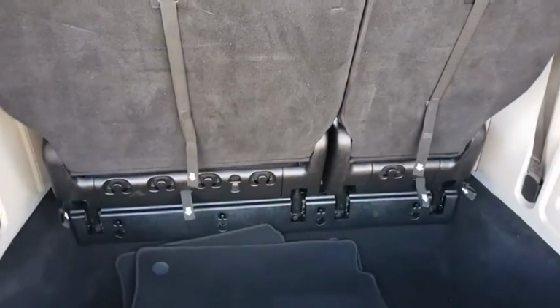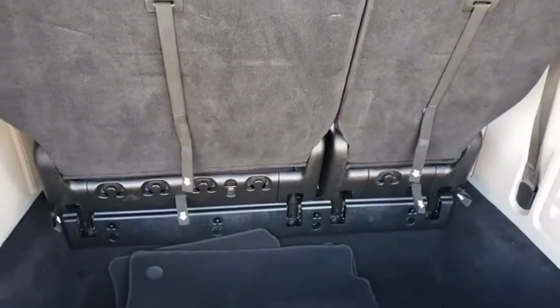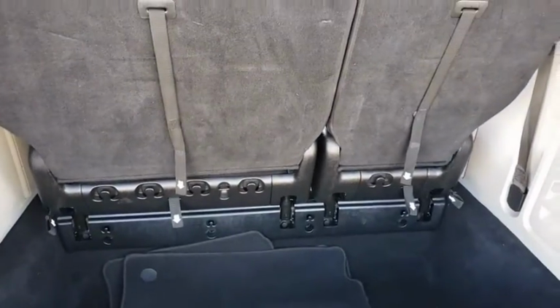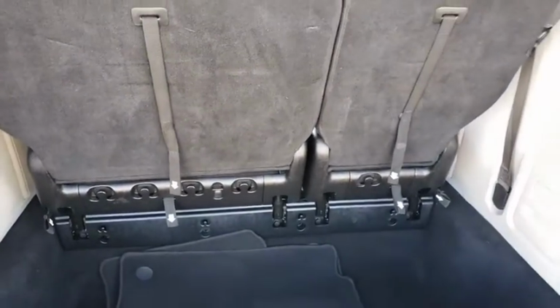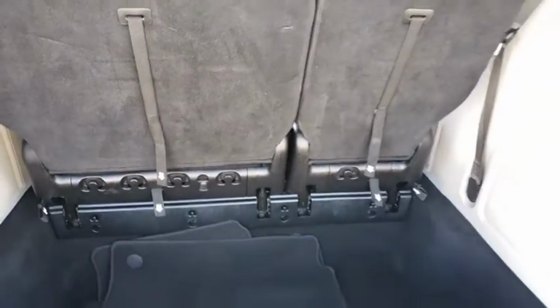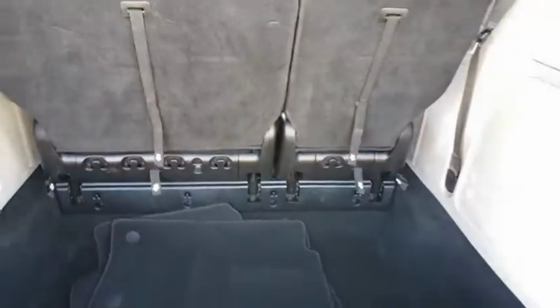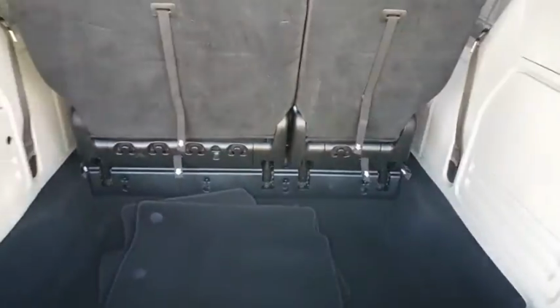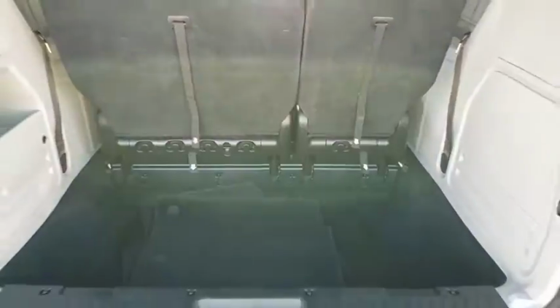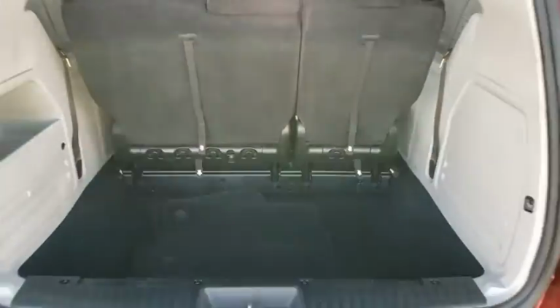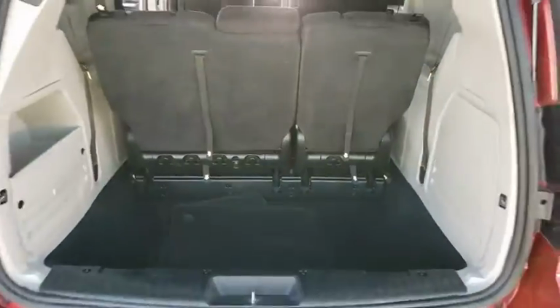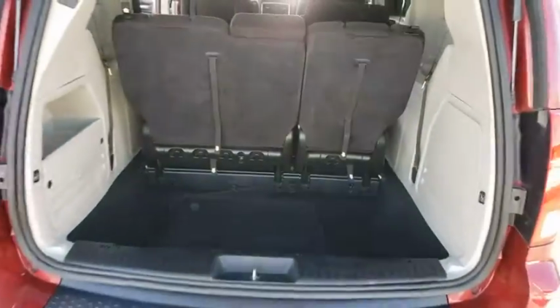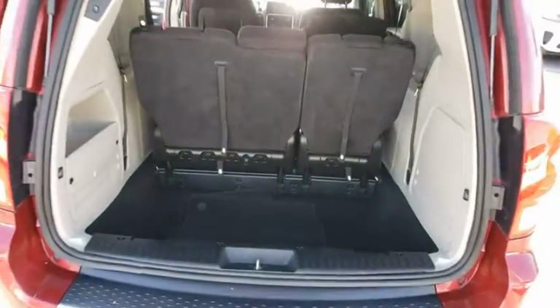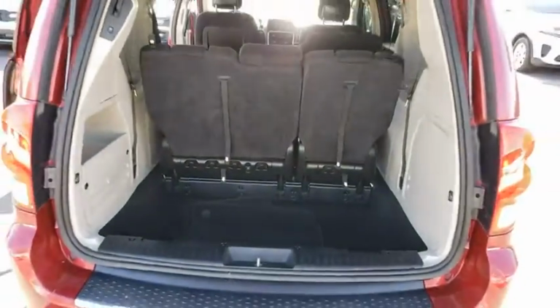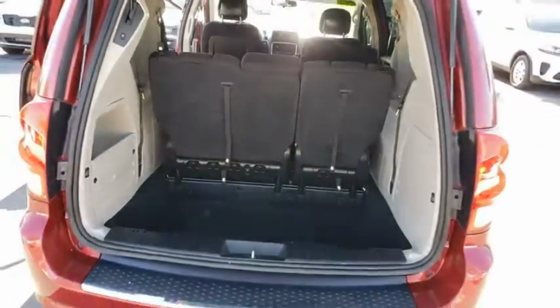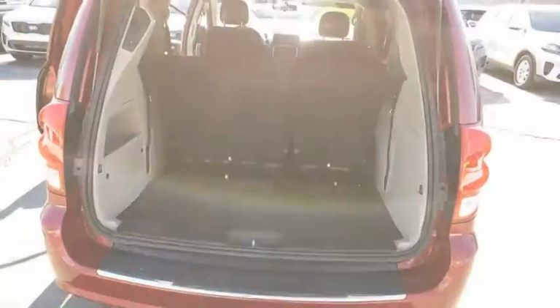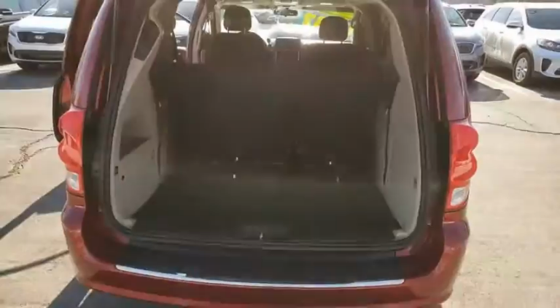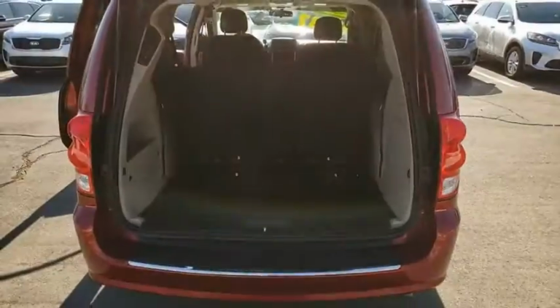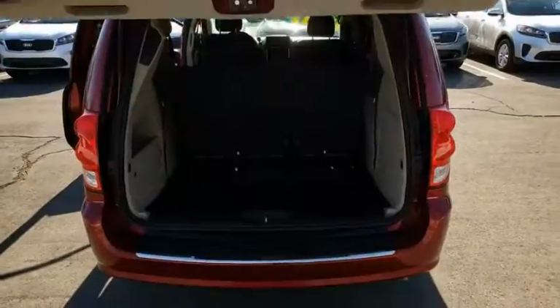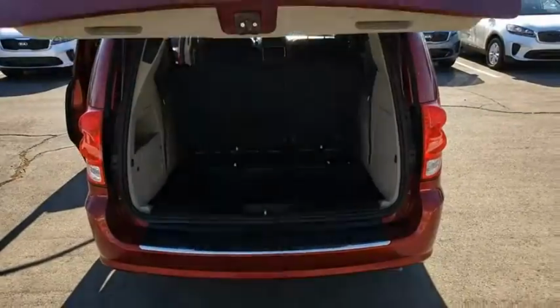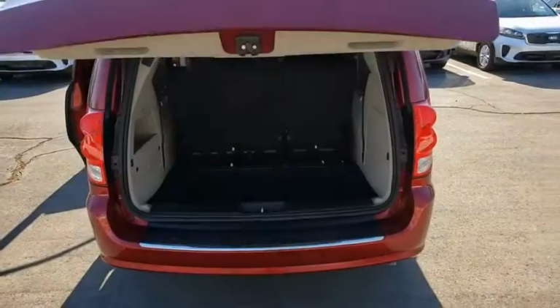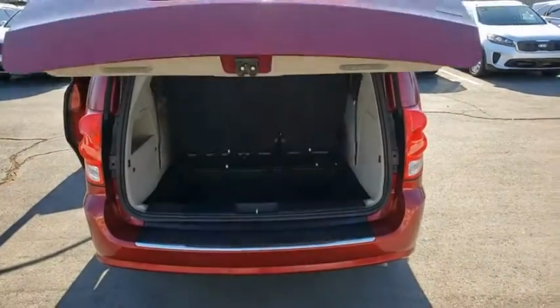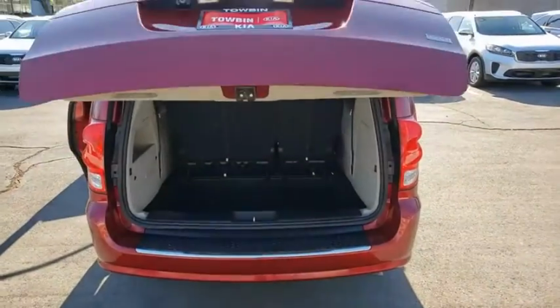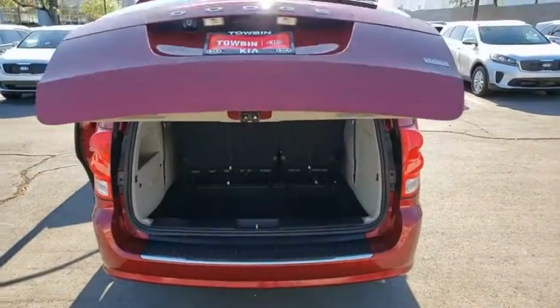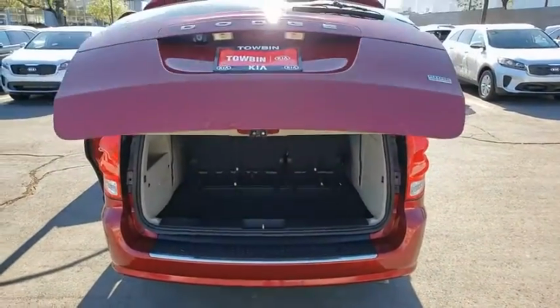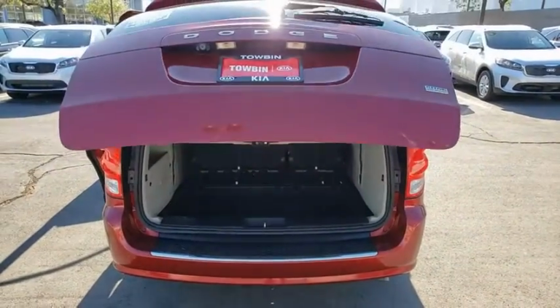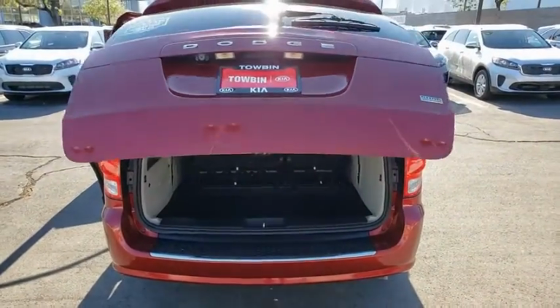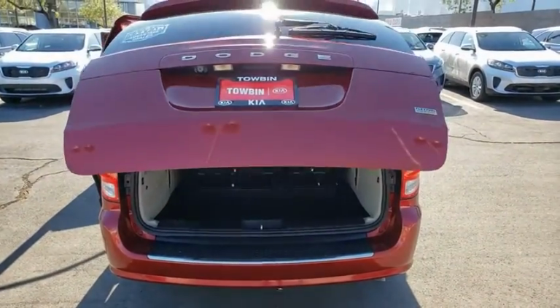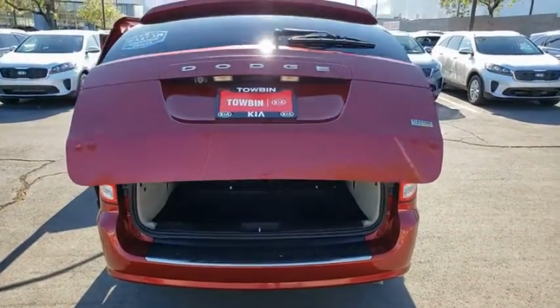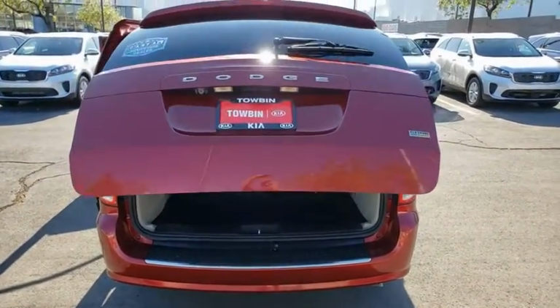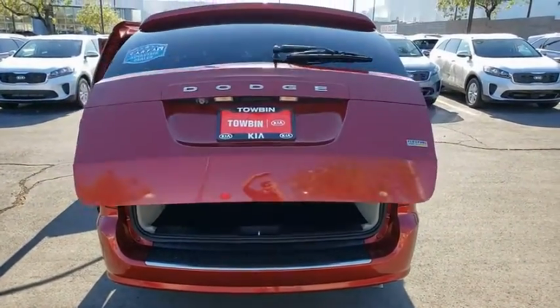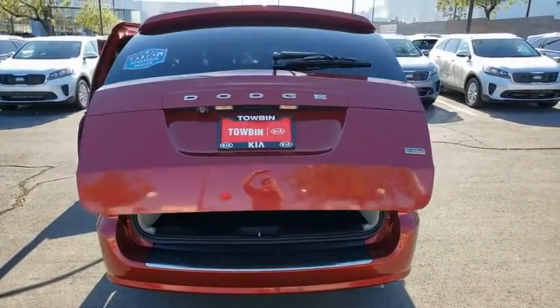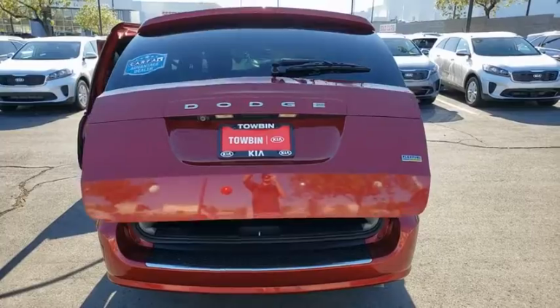This vehicle offers reliability and good looks at a great price. So come in and take a test drive today. See you today!